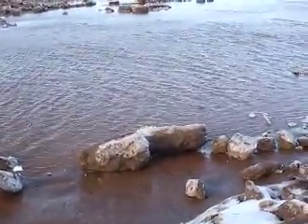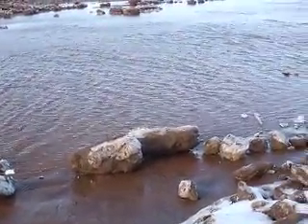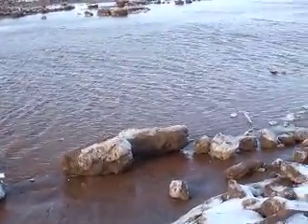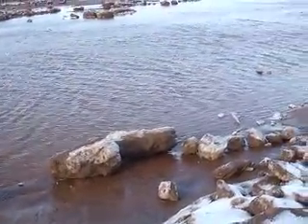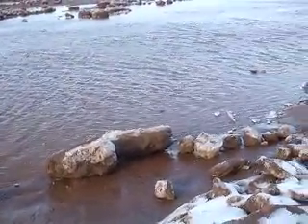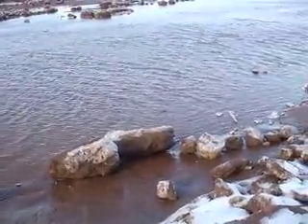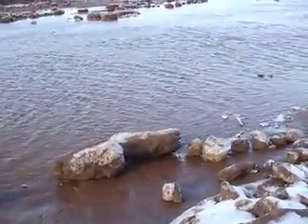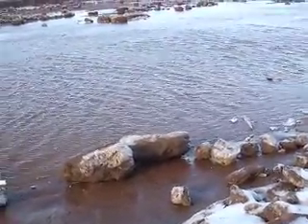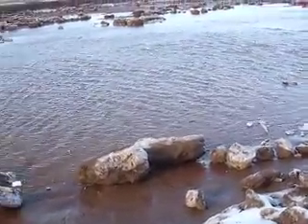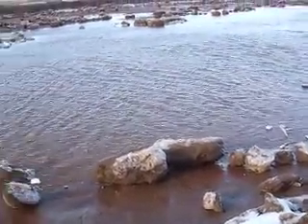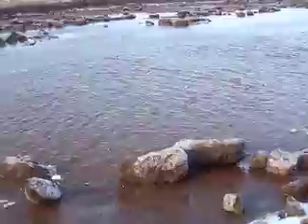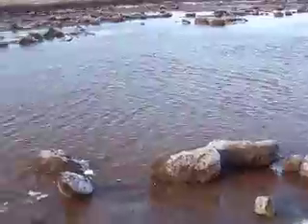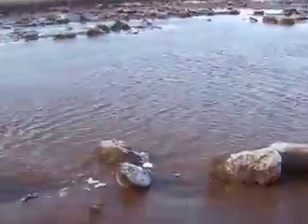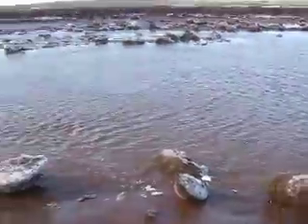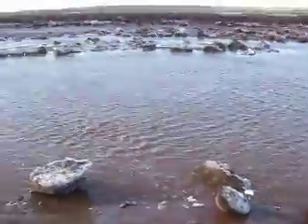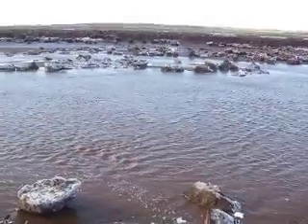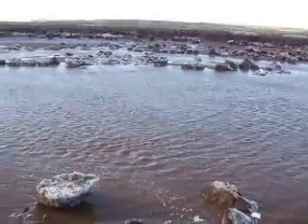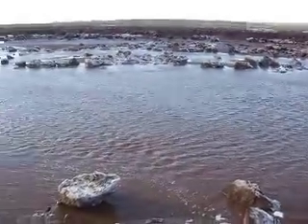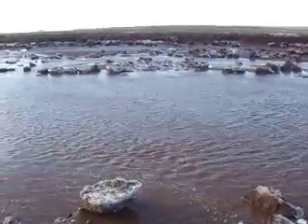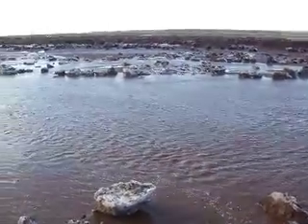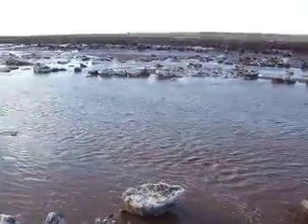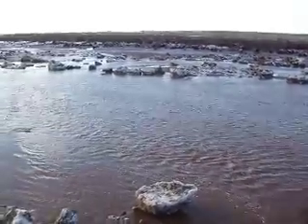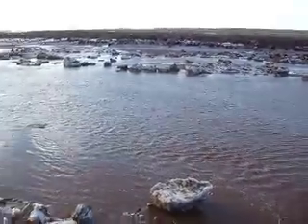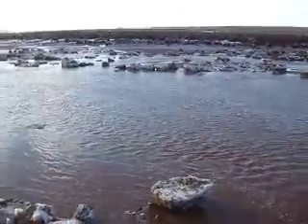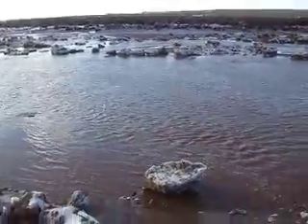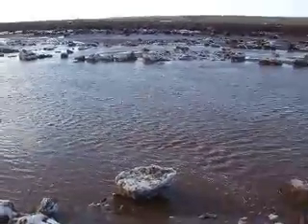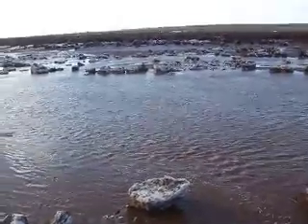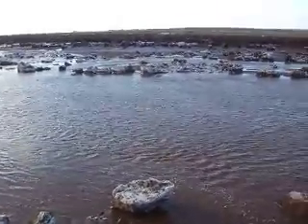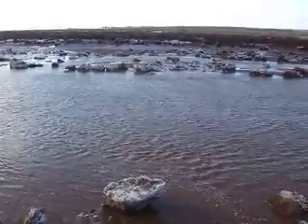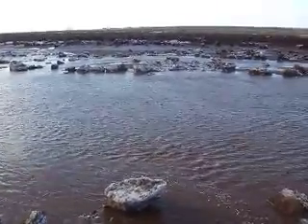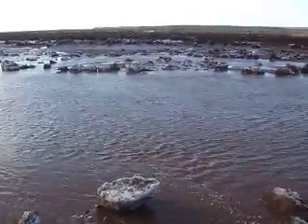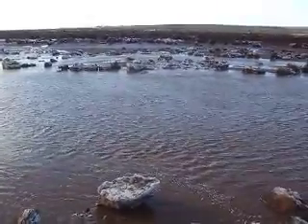This place more or less looks like another planet right now. Isn't that awesome?